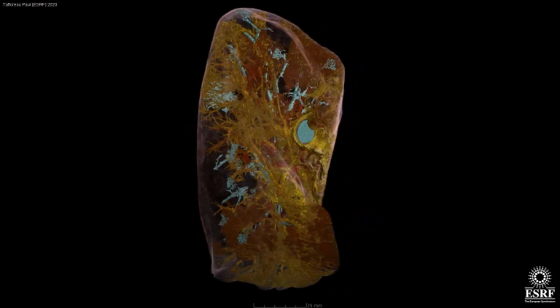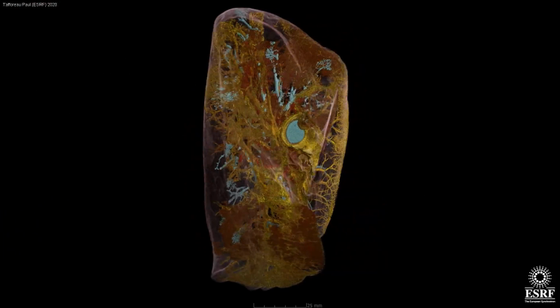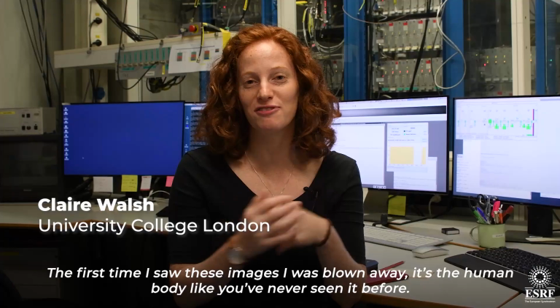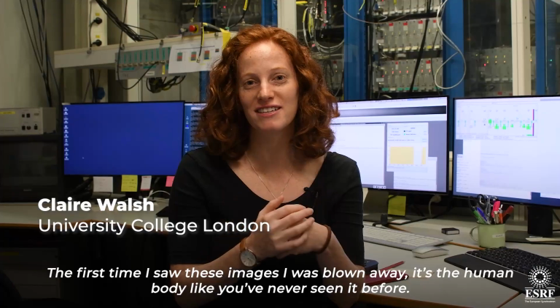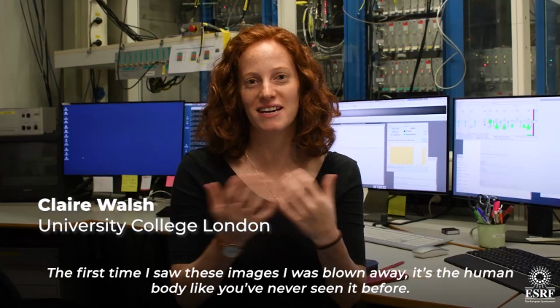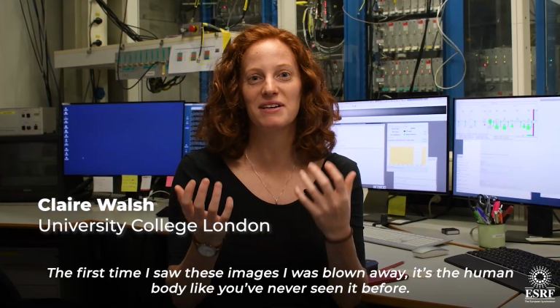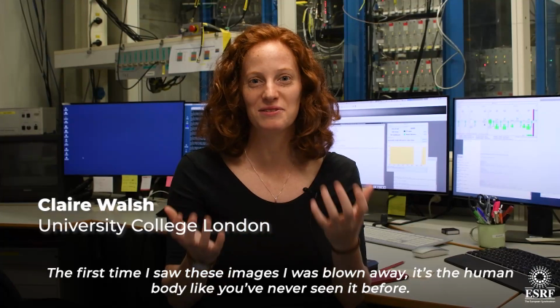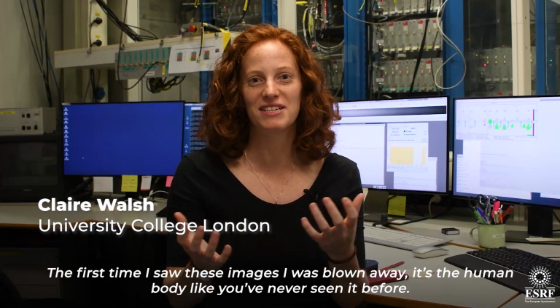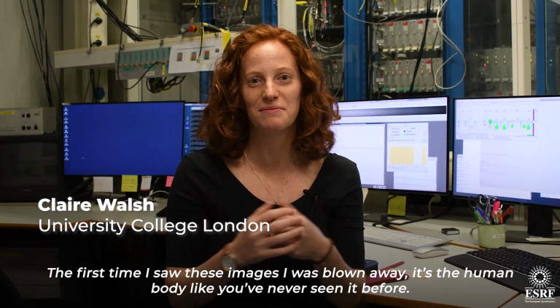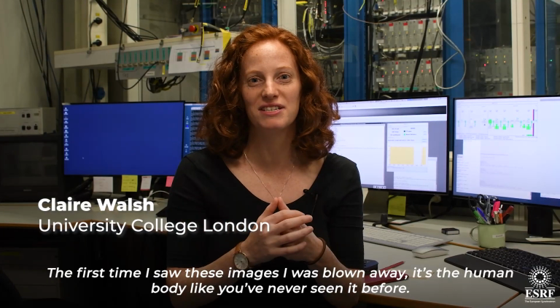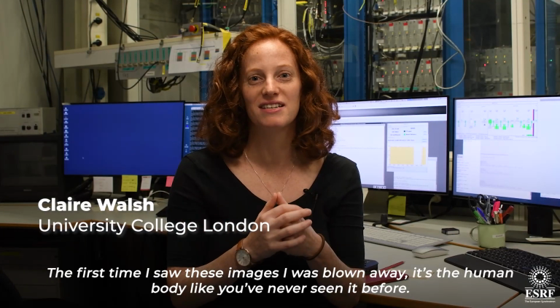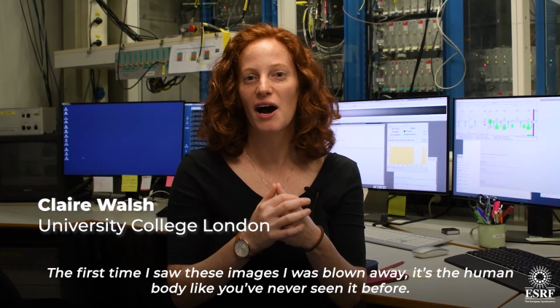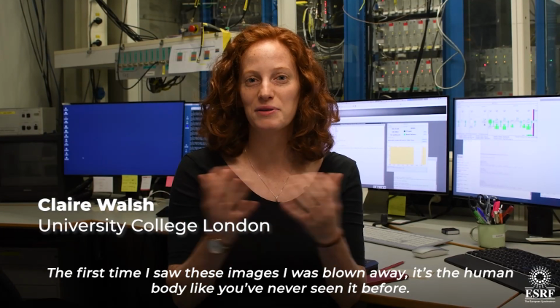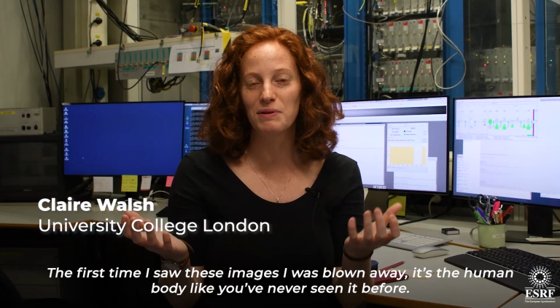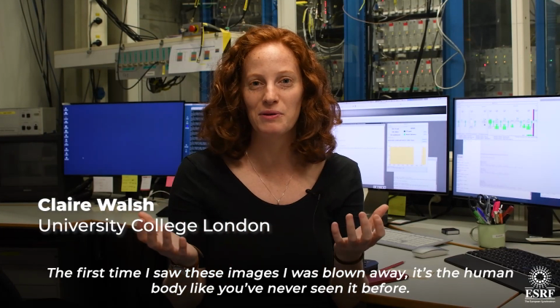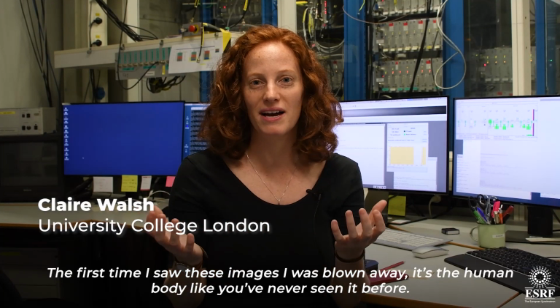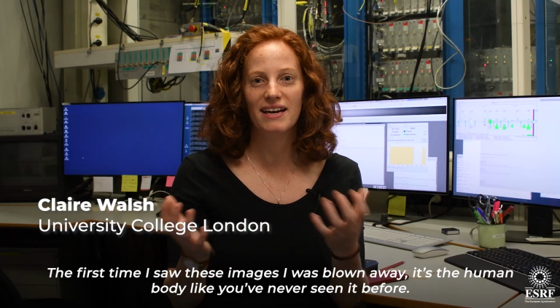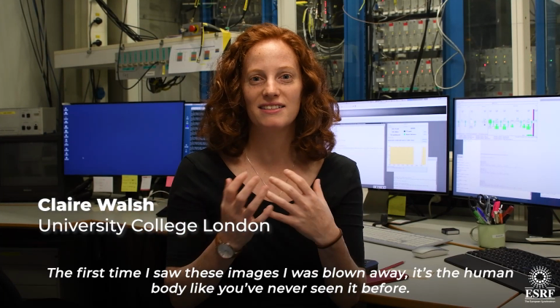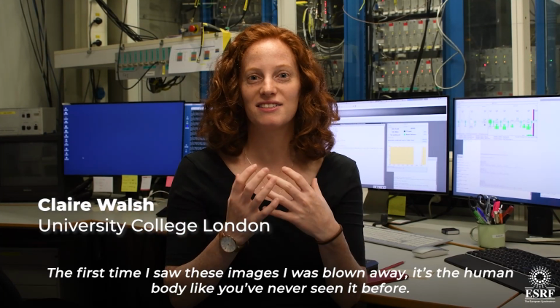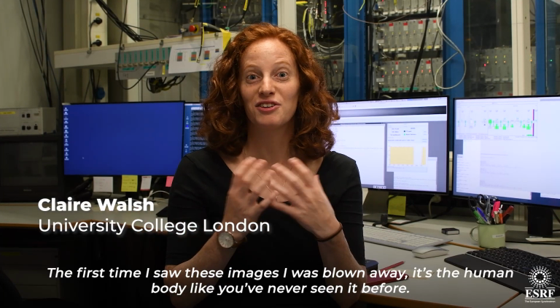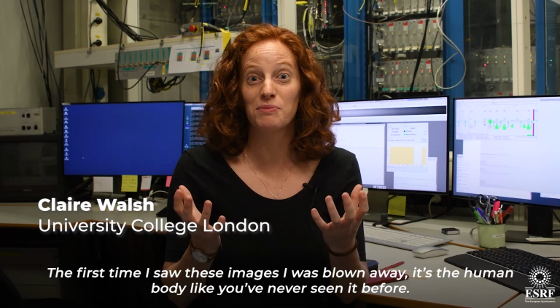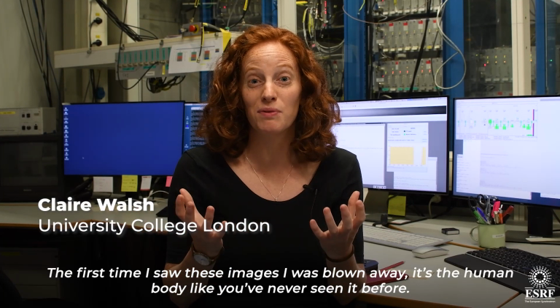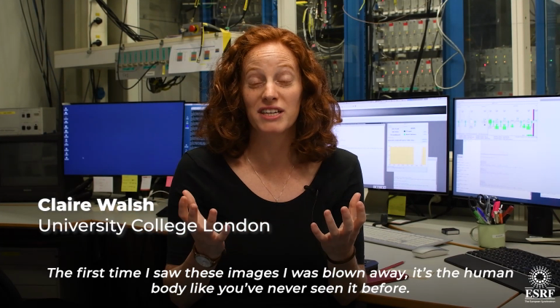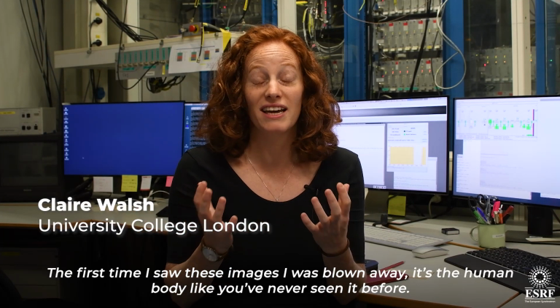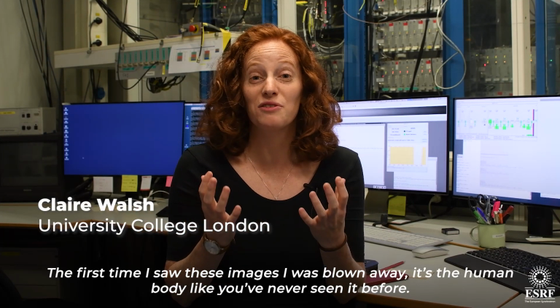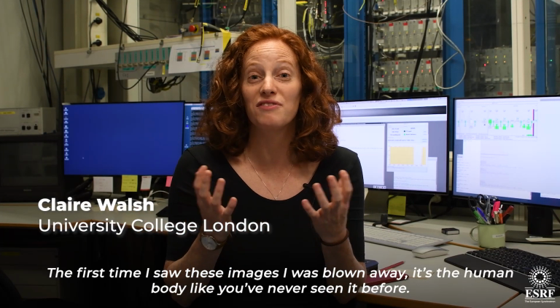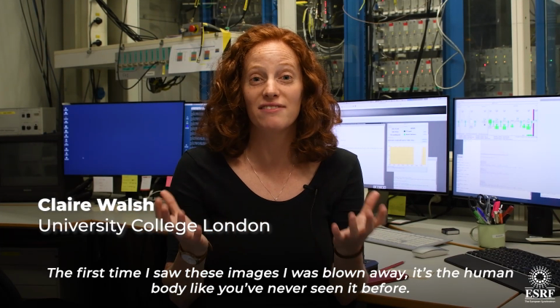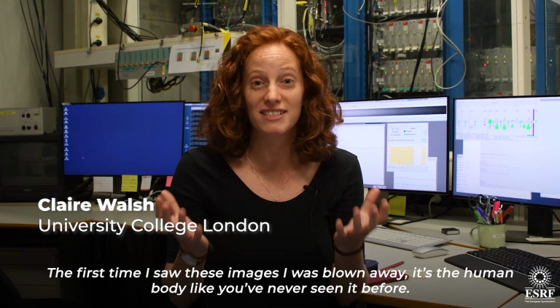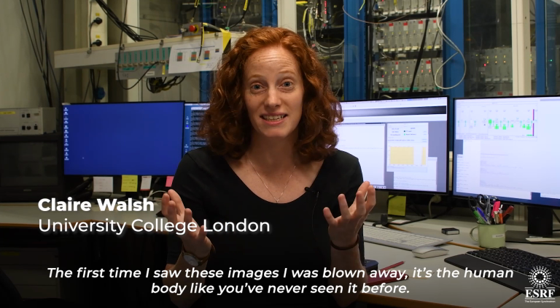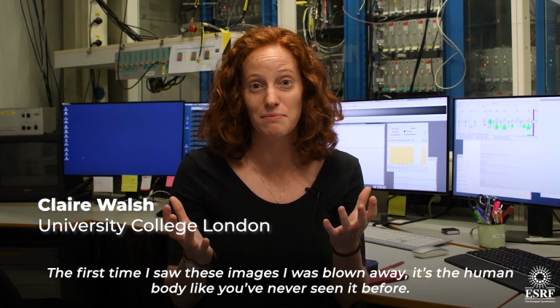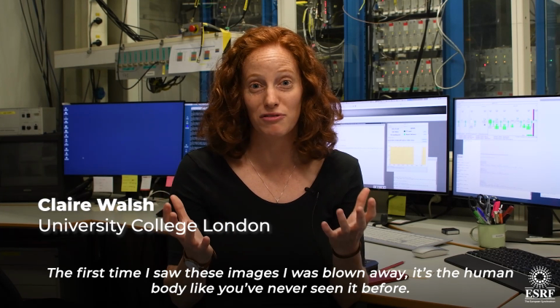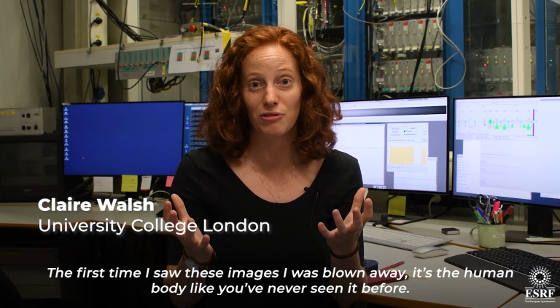The first time I saw these images I was blown away — it's the human body like you've never seen it before.